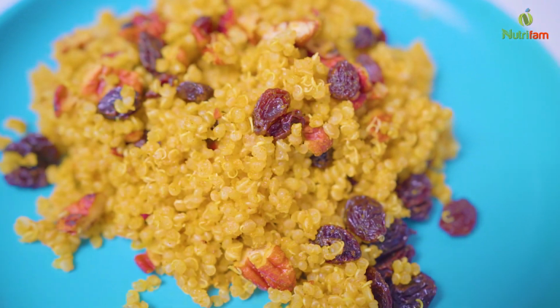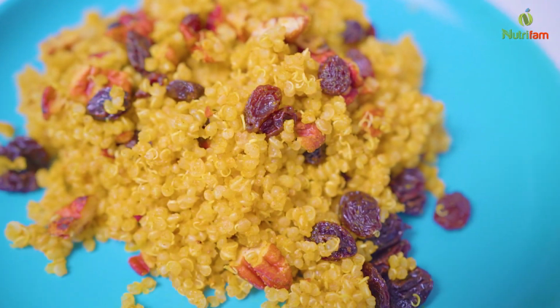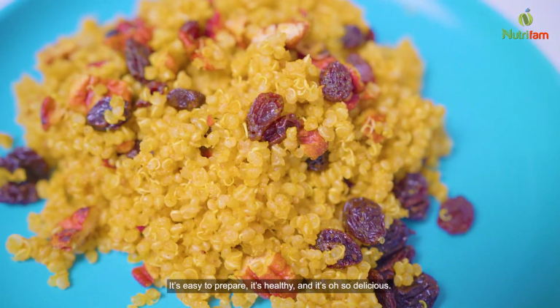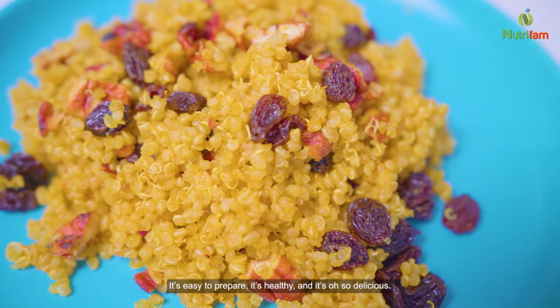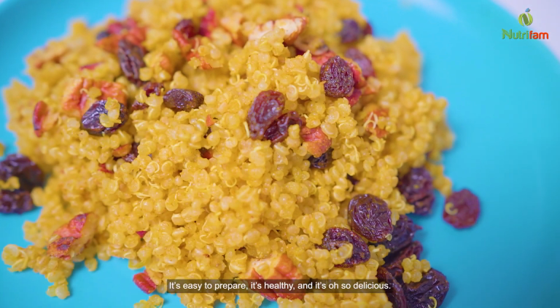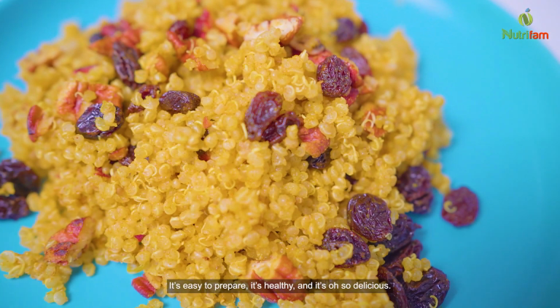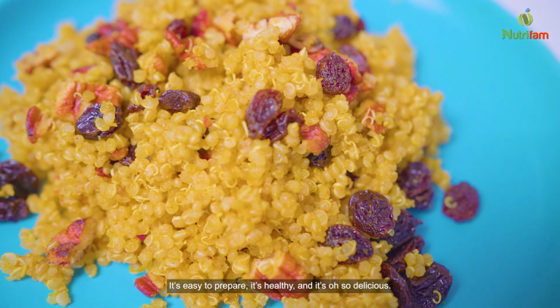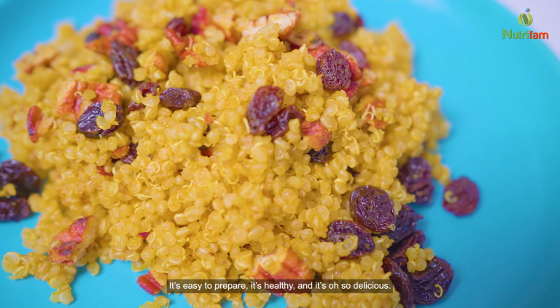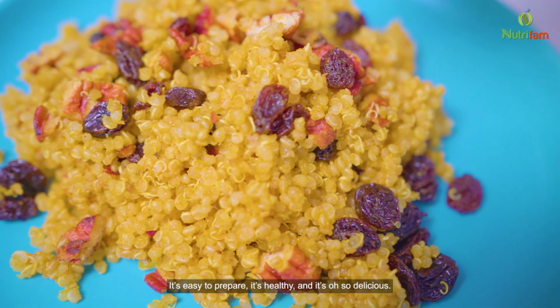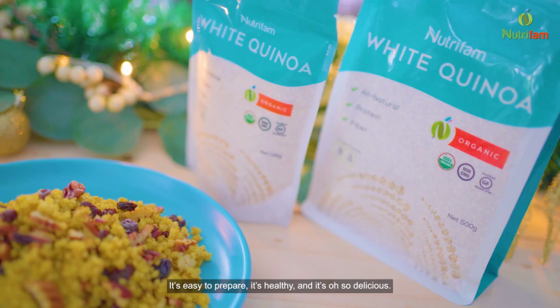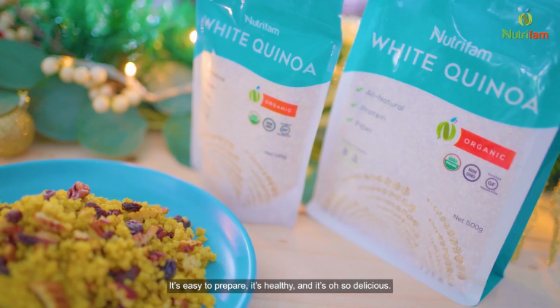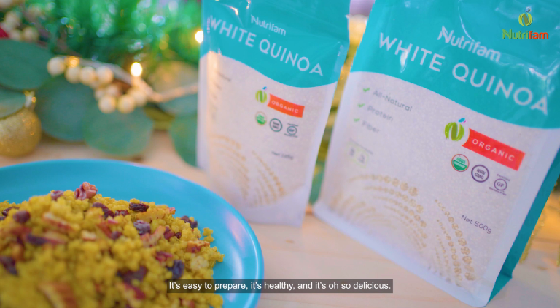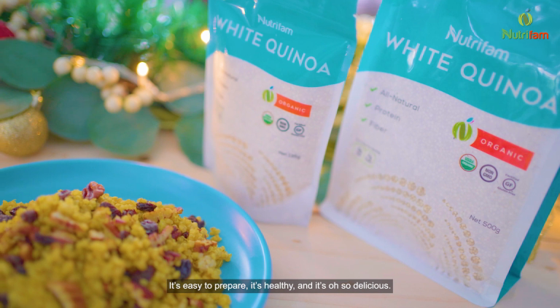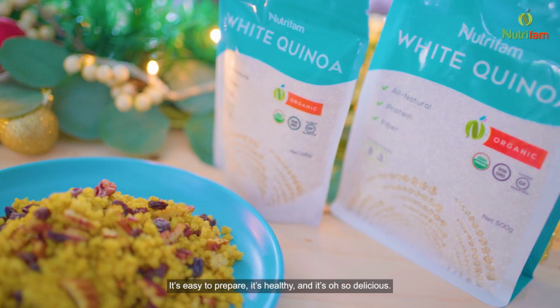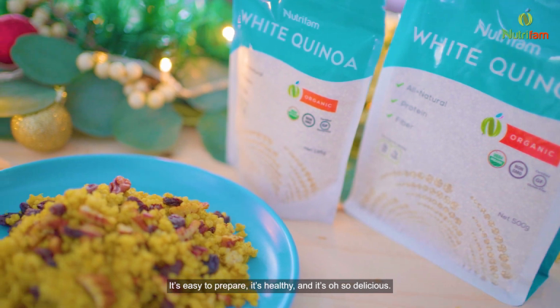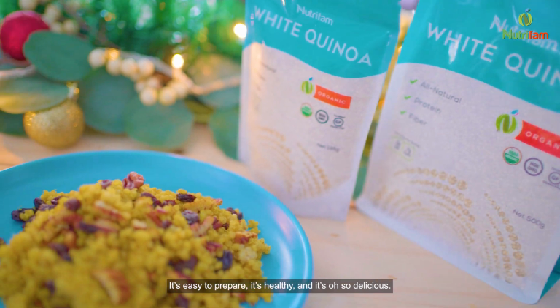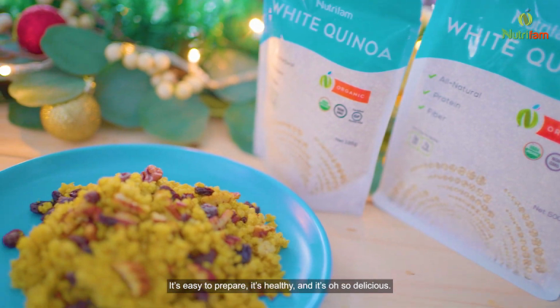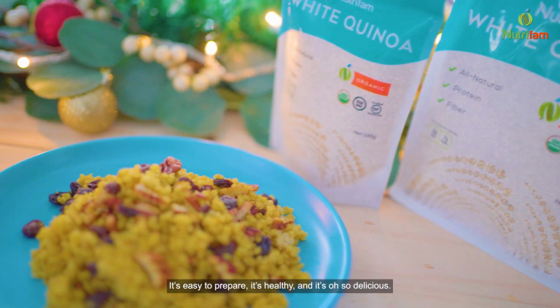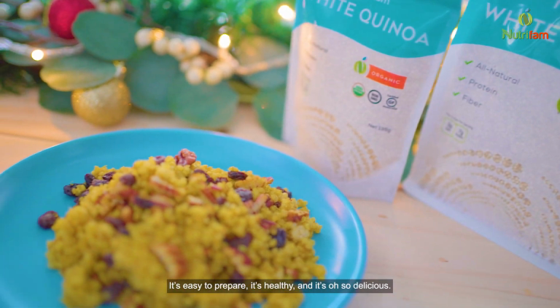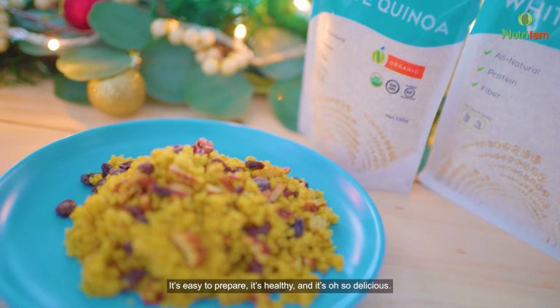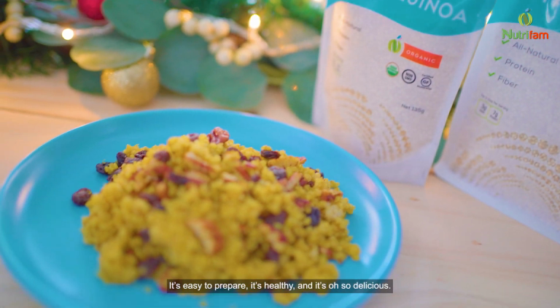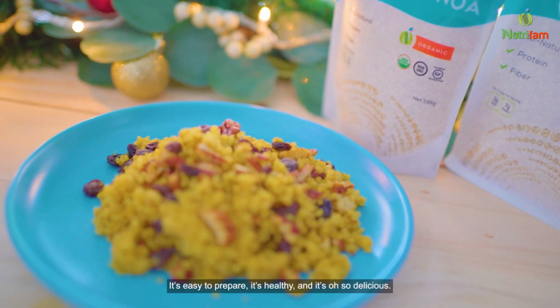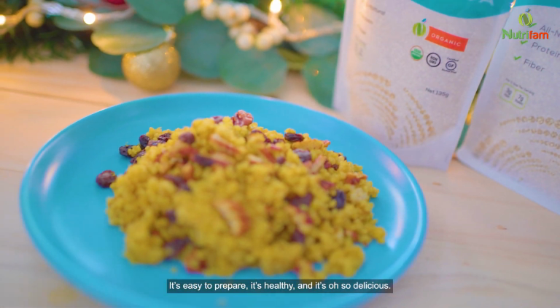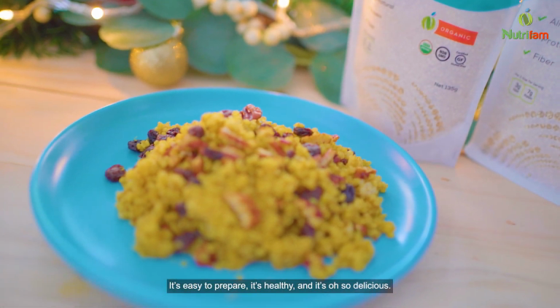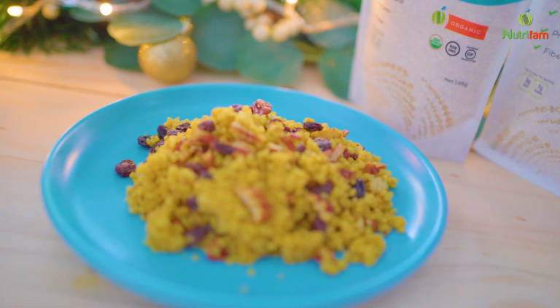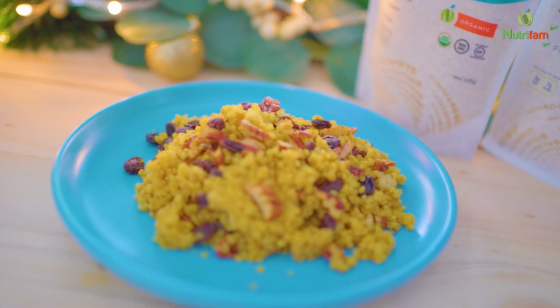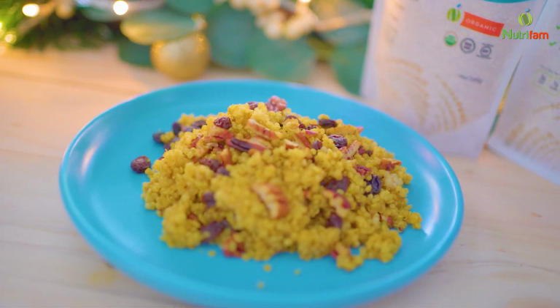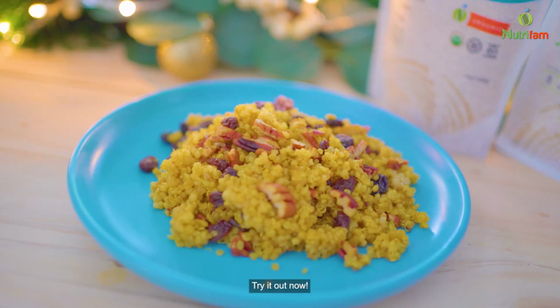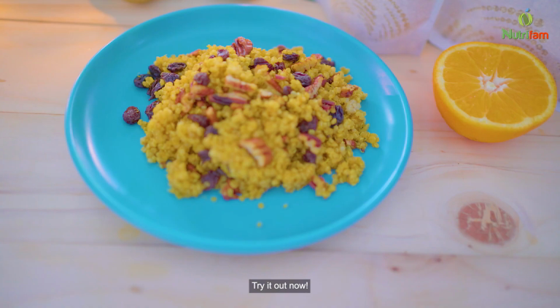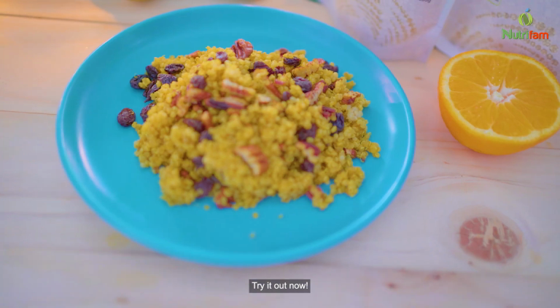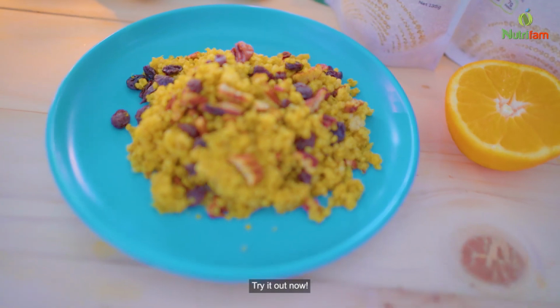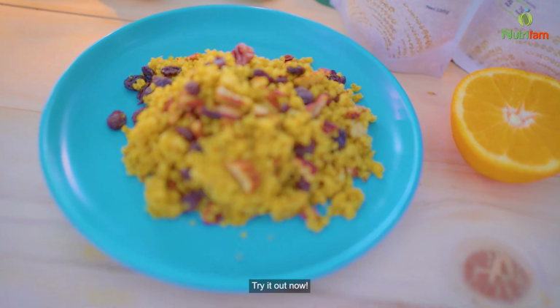It's easy to prepare, it's healthy, and it's oh so delicious! Try it out now!